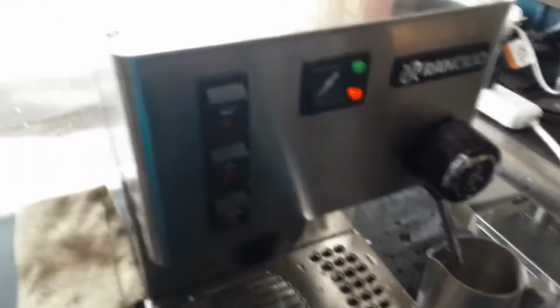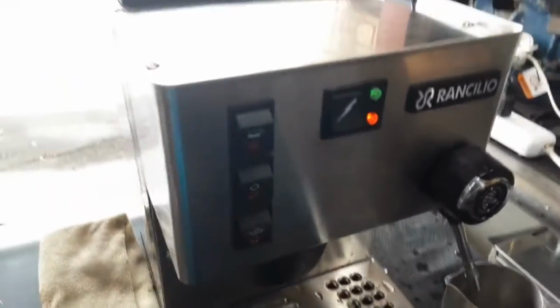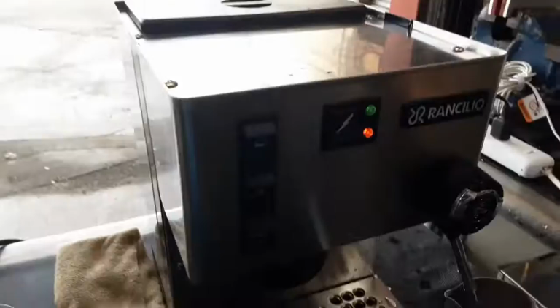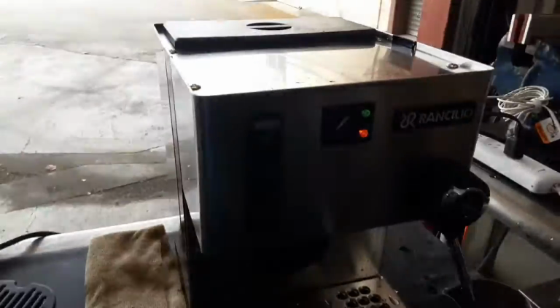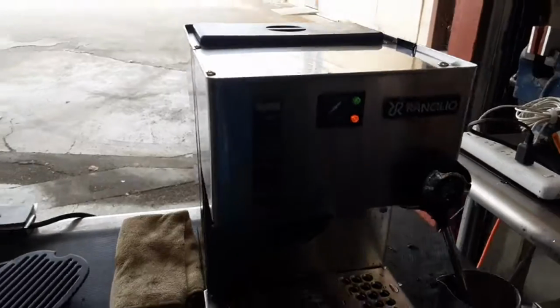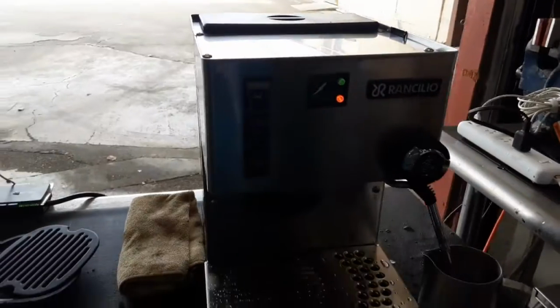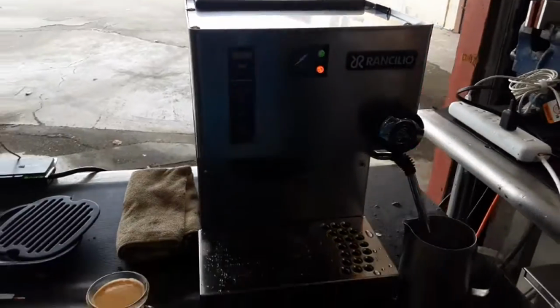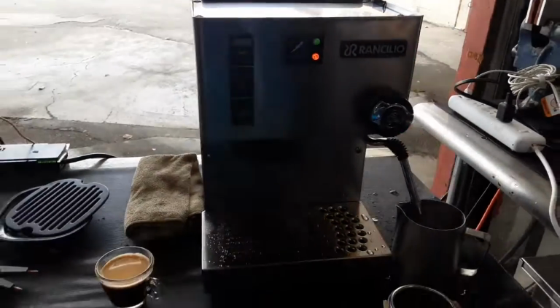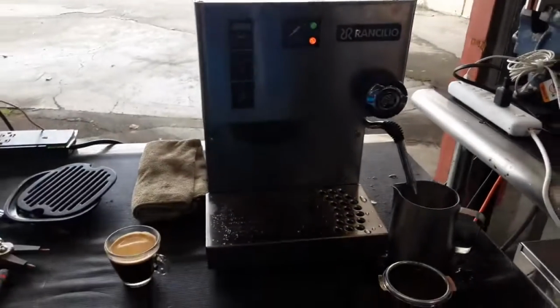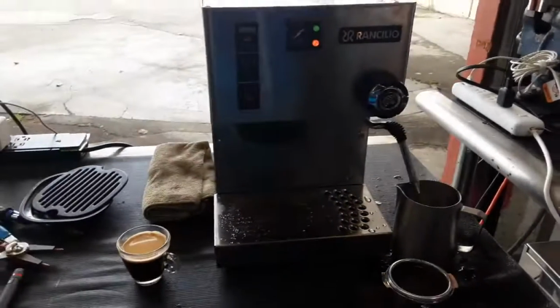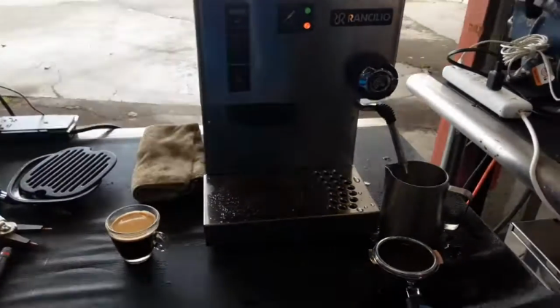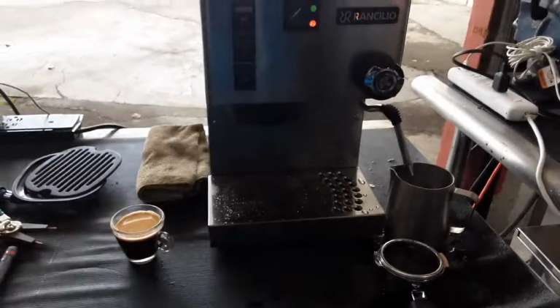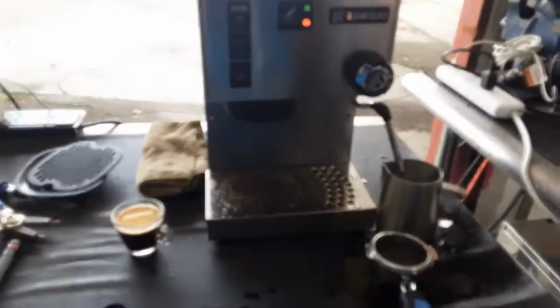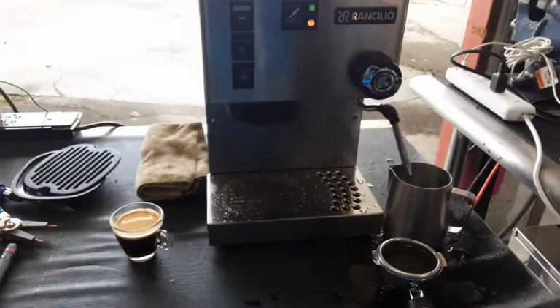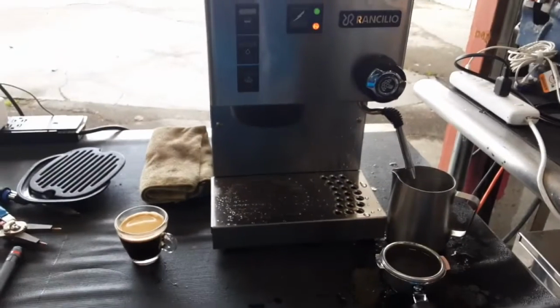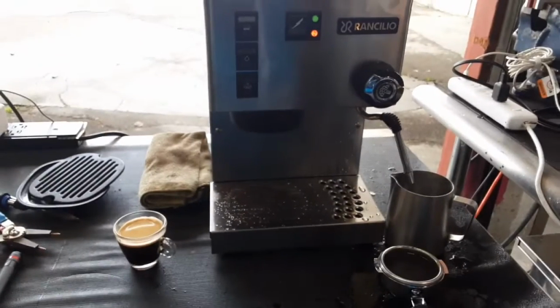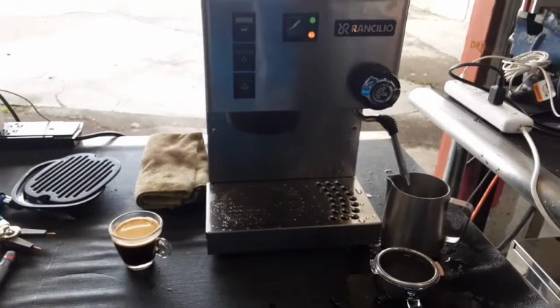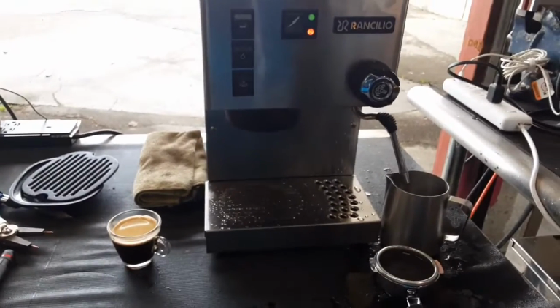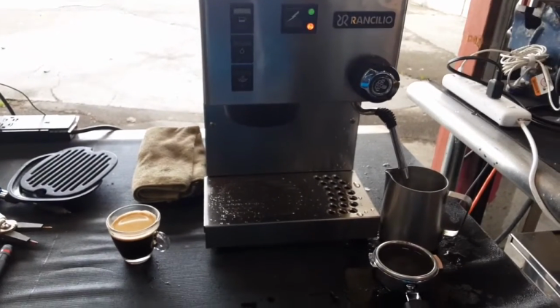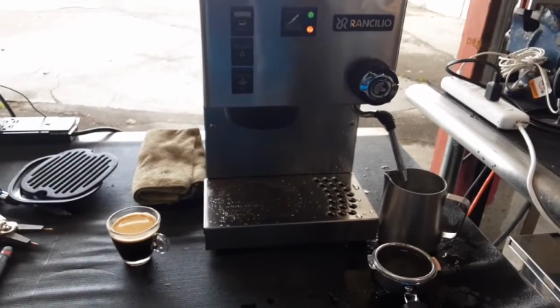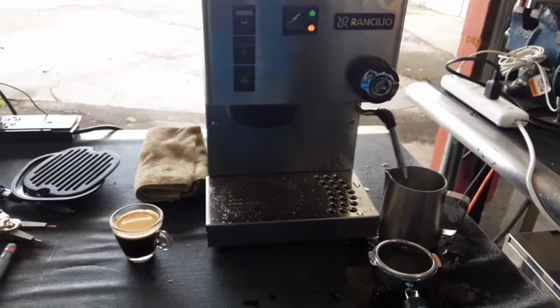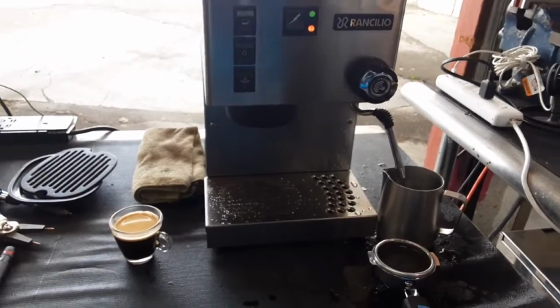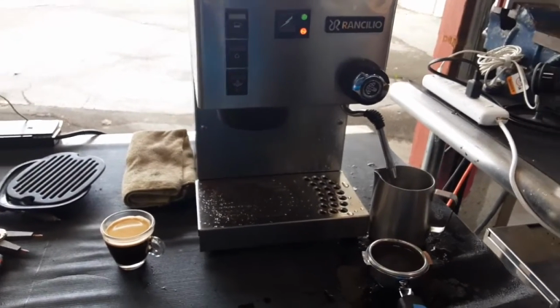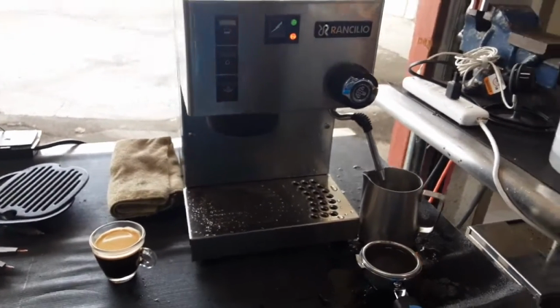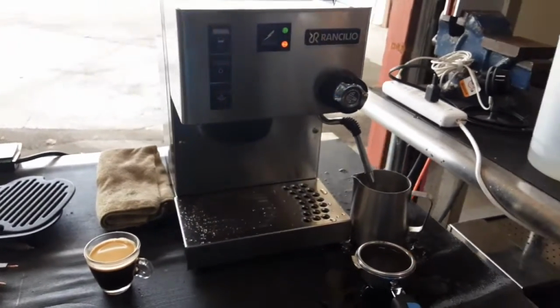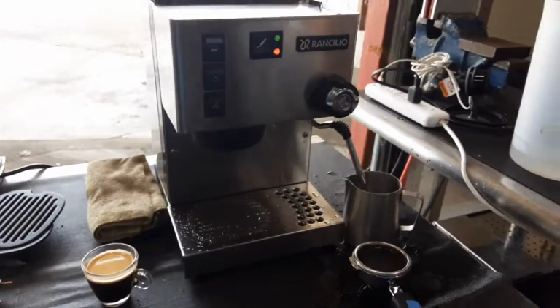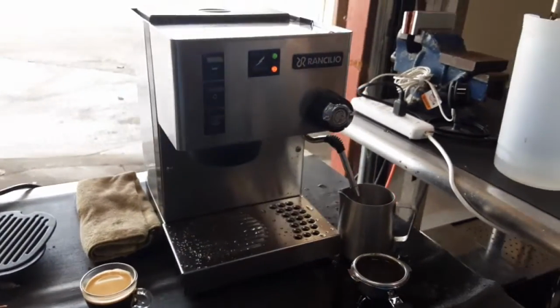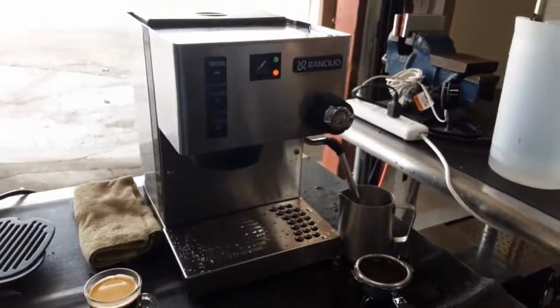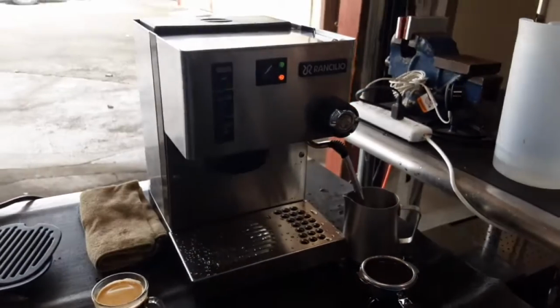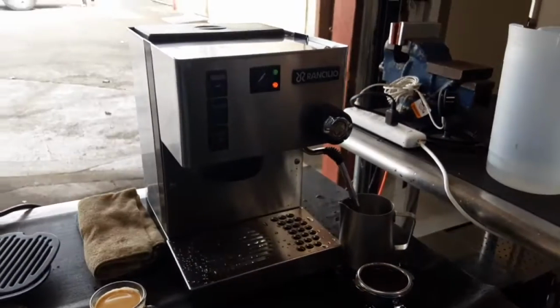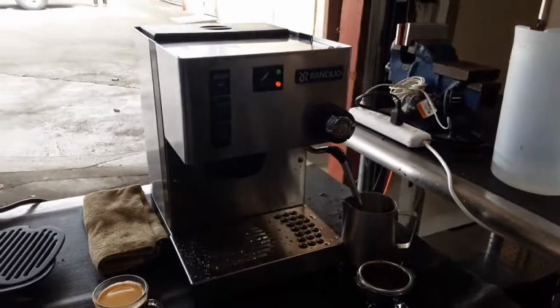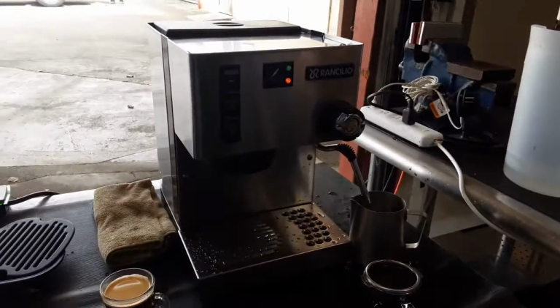So there you have it — Rancilio Silvia working once again and ready to brew. Thank you so much. Subscribe to the channel.